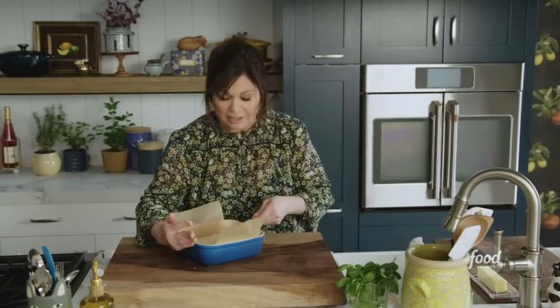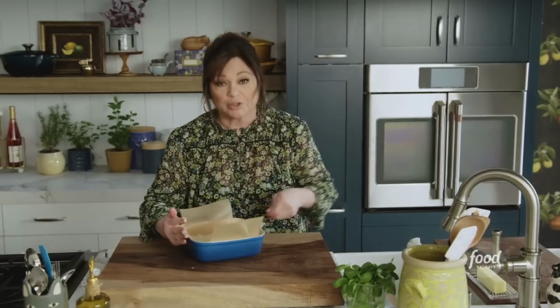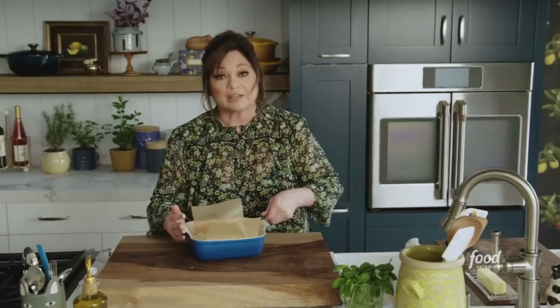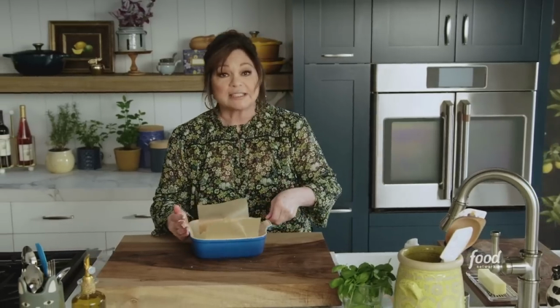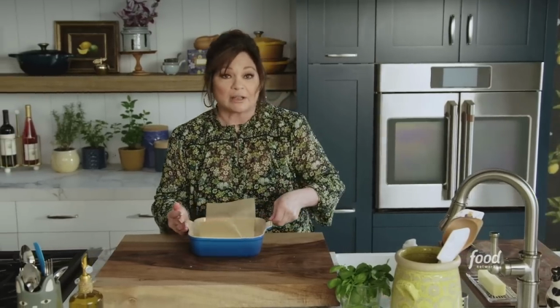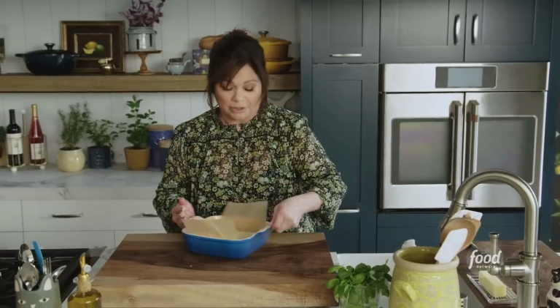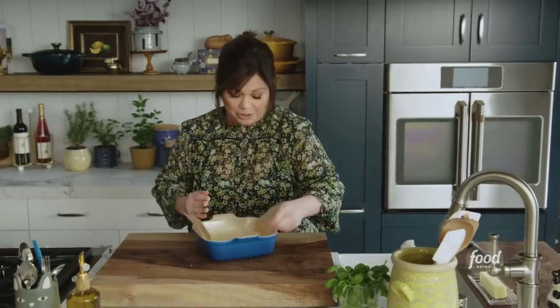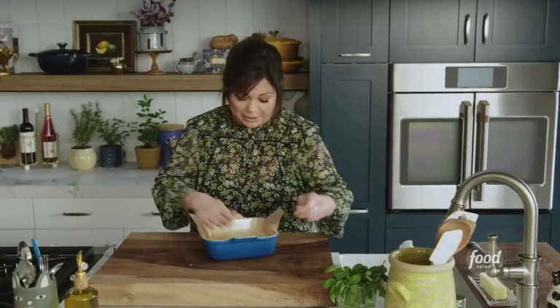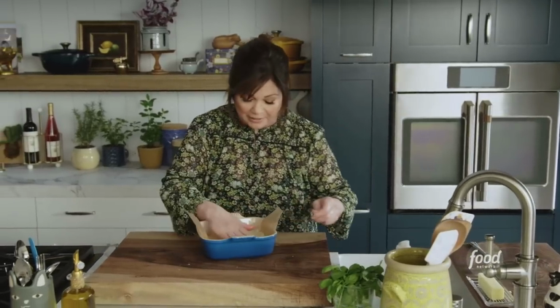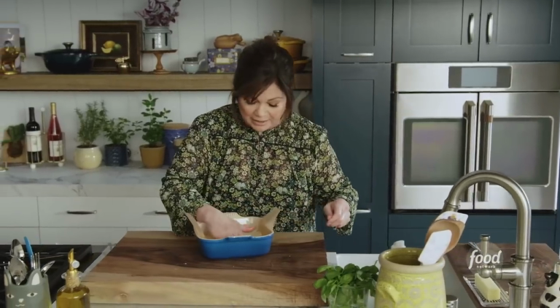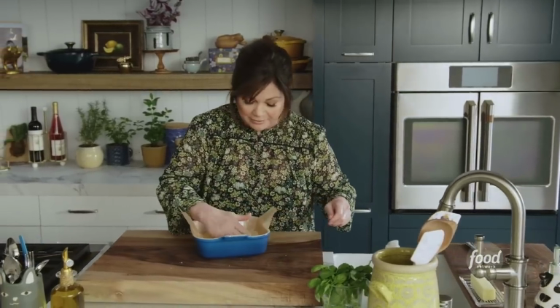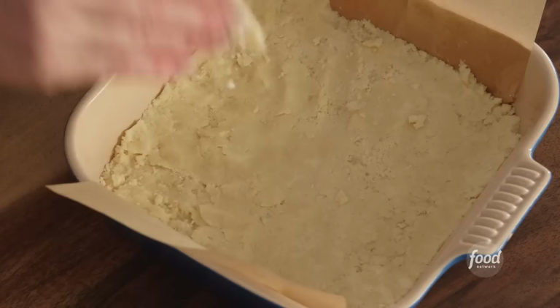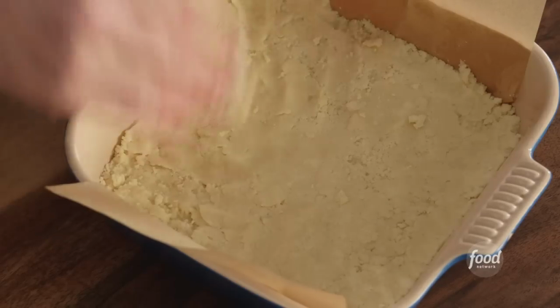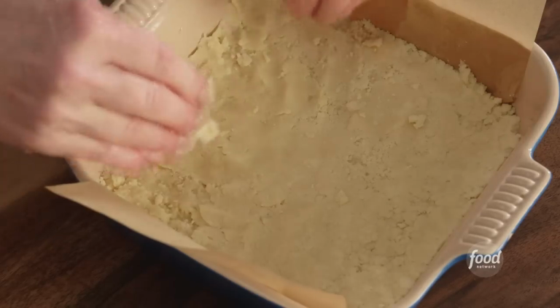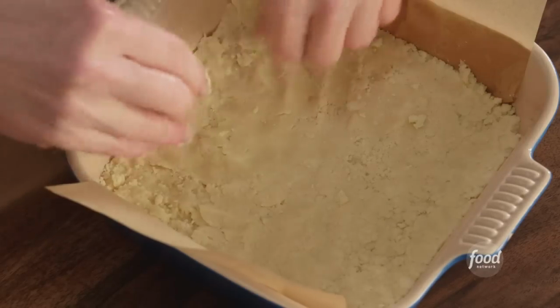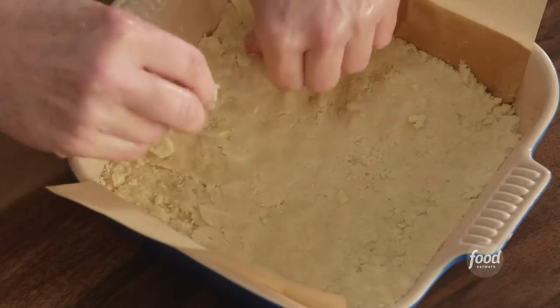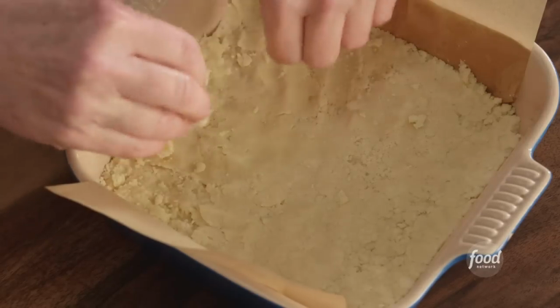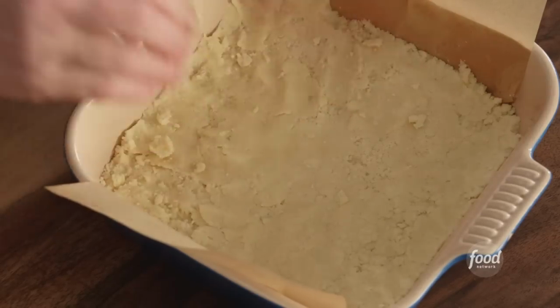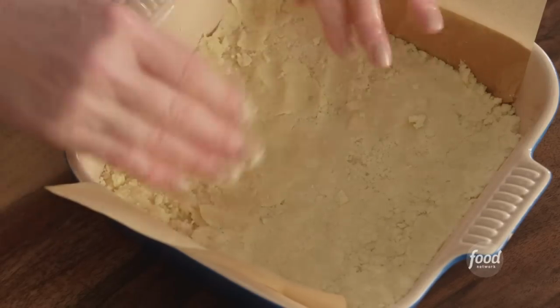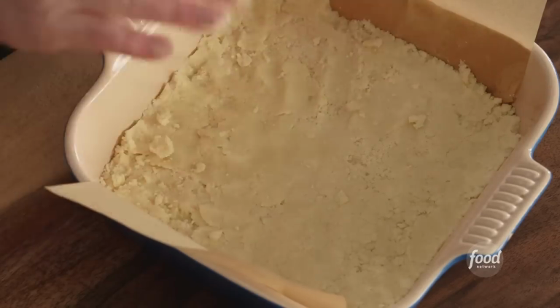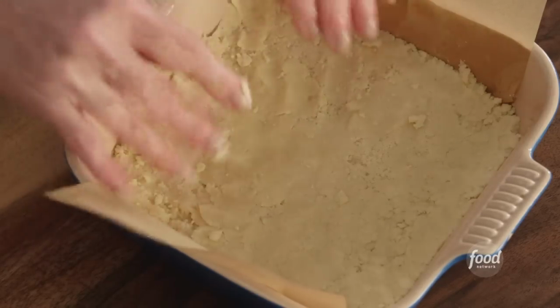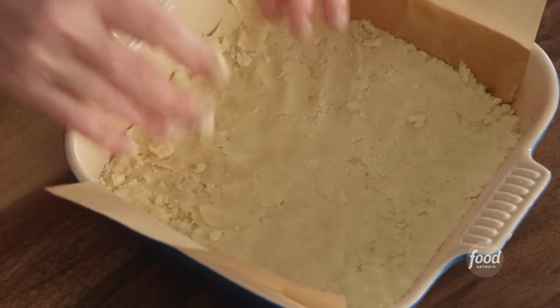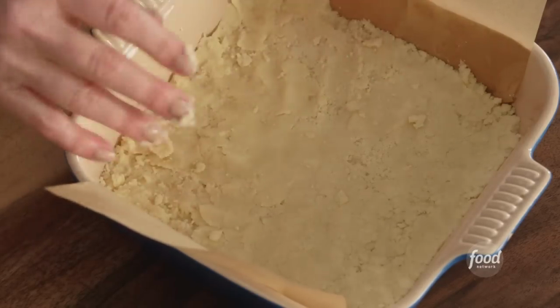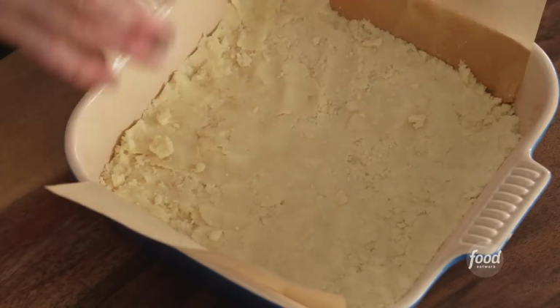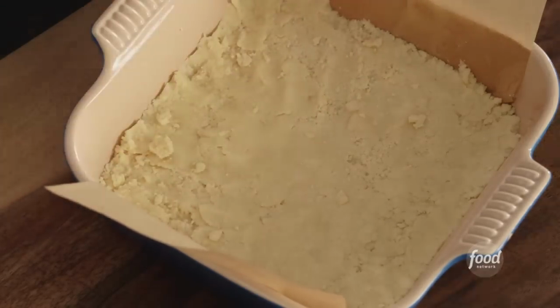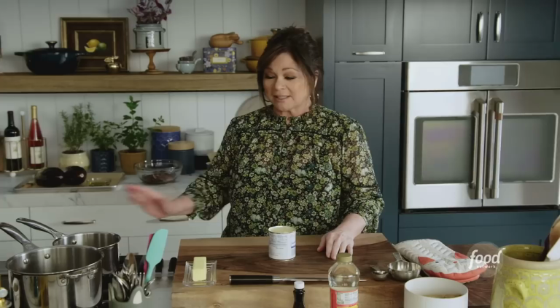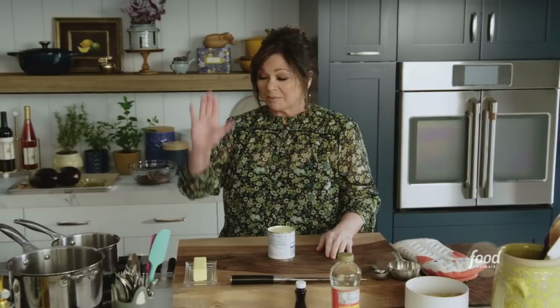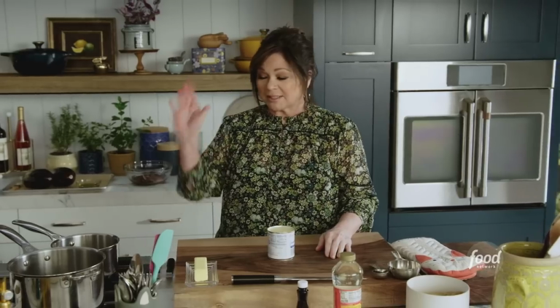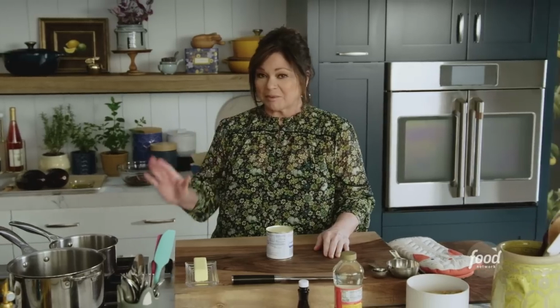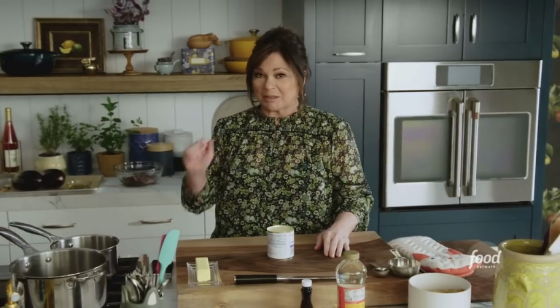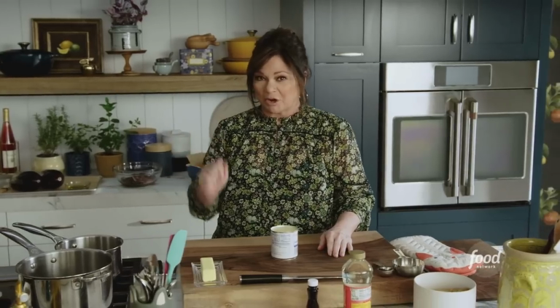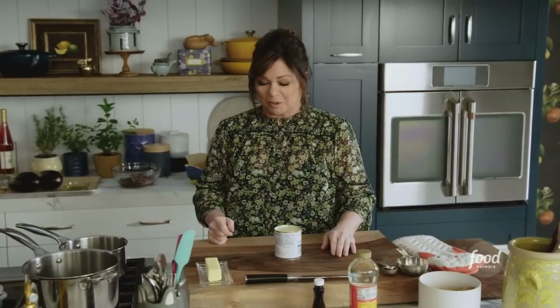Turn the oven down to 325. Then this crust will go in for about 35 to 40 minutes. Next up, it's time to make the caramel.